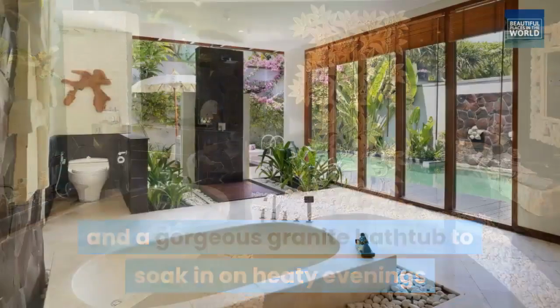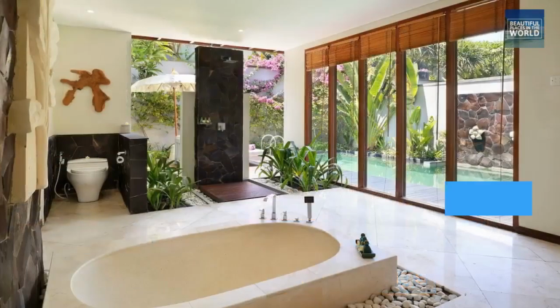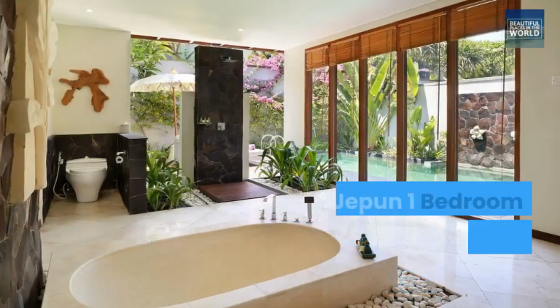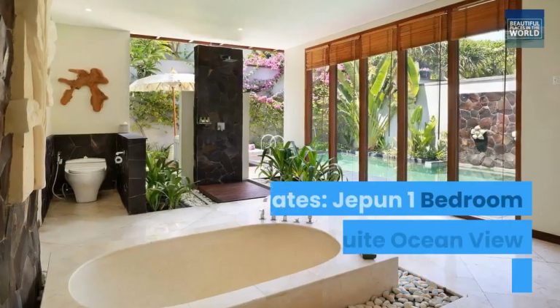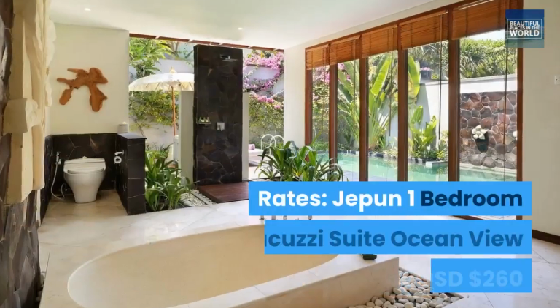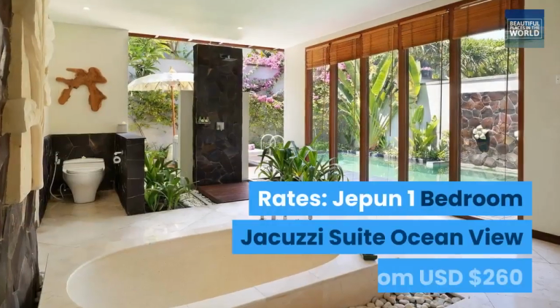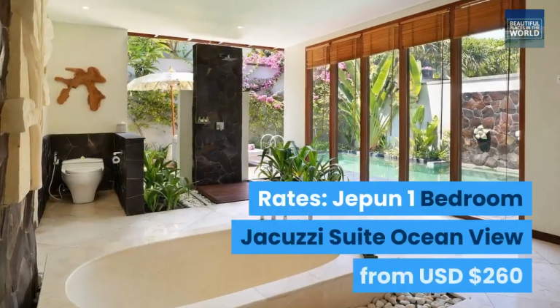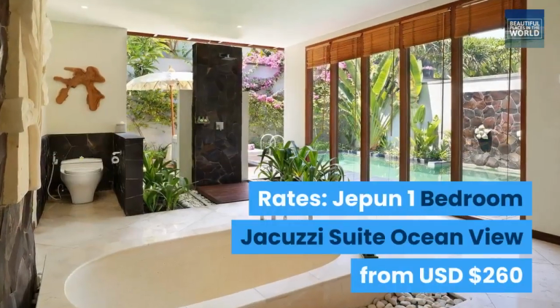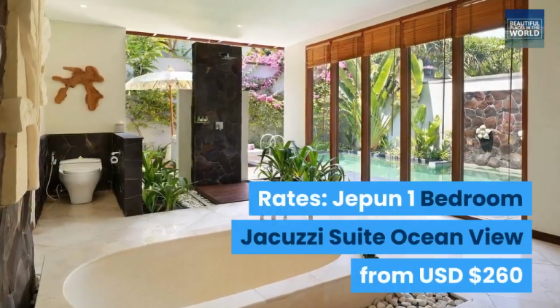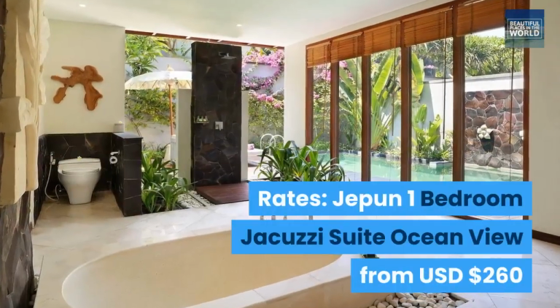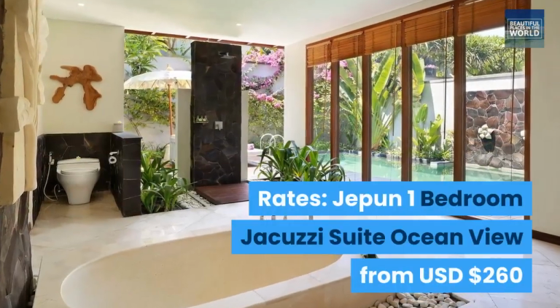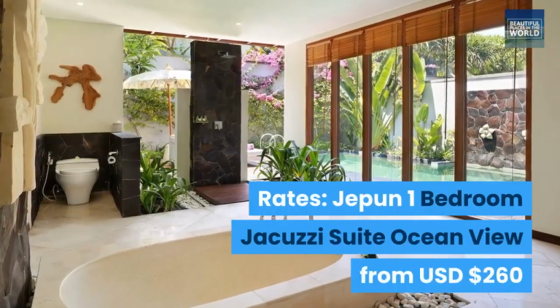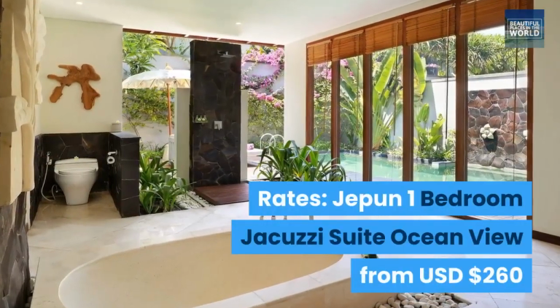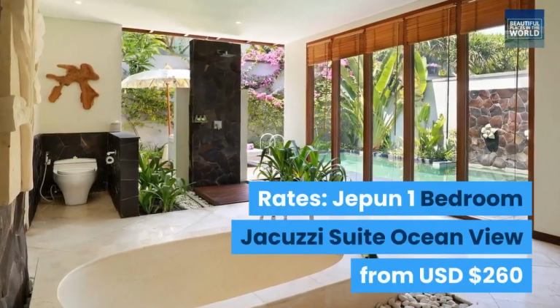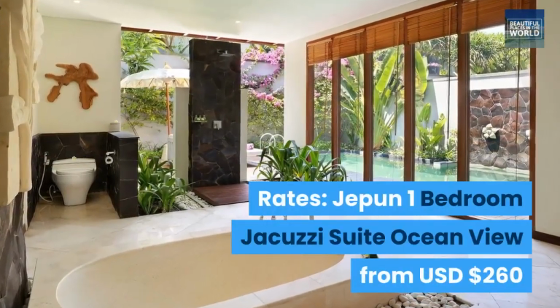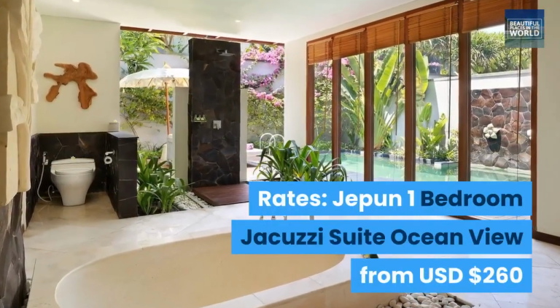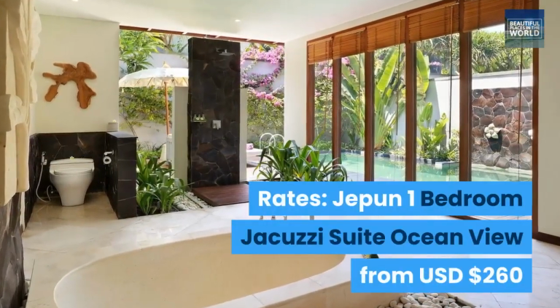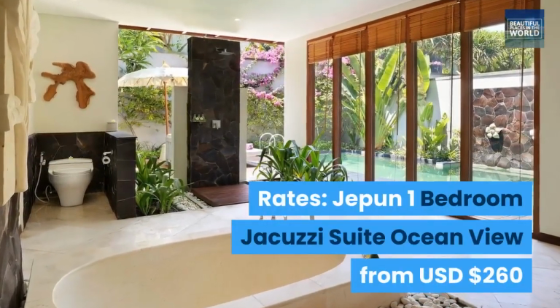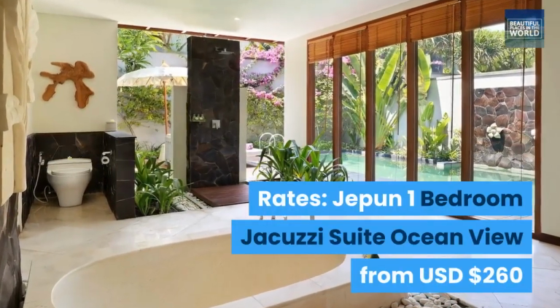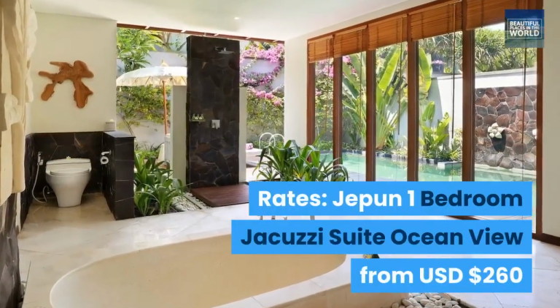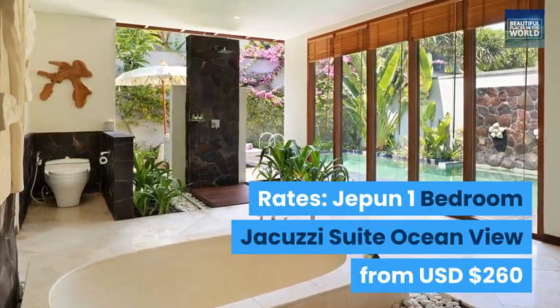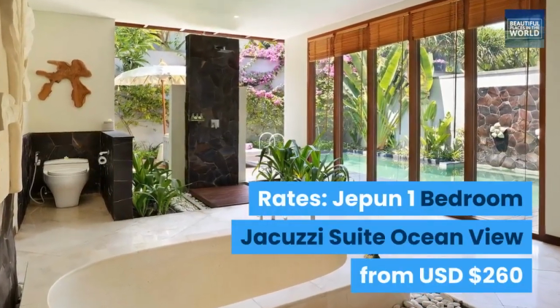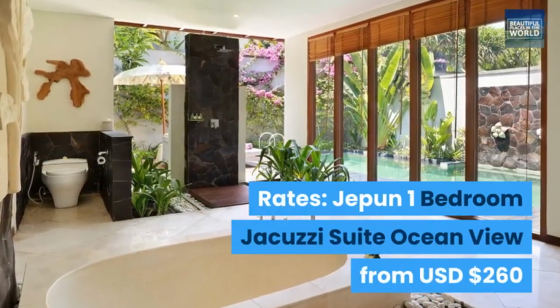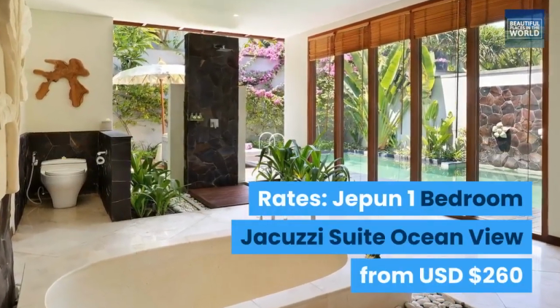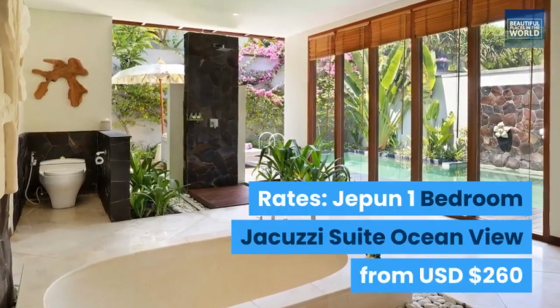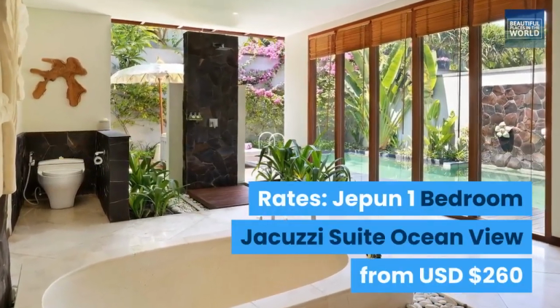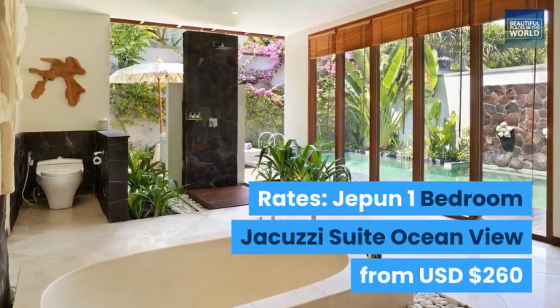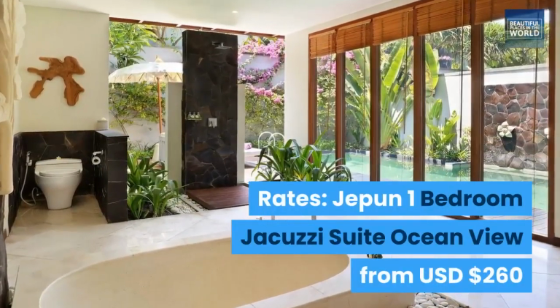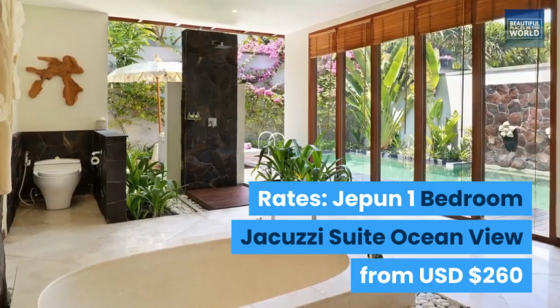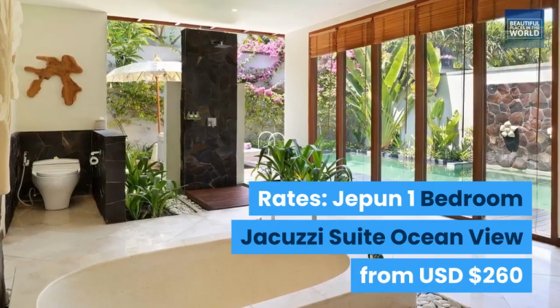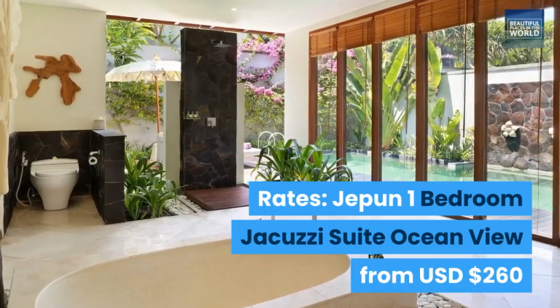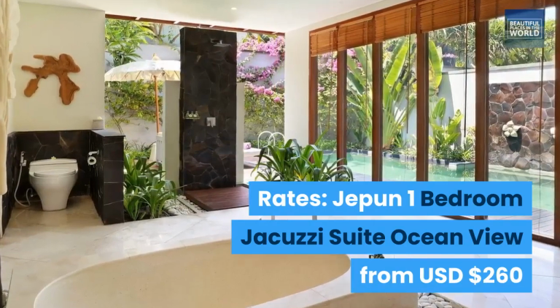Rates: Jepin 1 Bedroom Jacuzzi Suite Ocean View from USD $260.